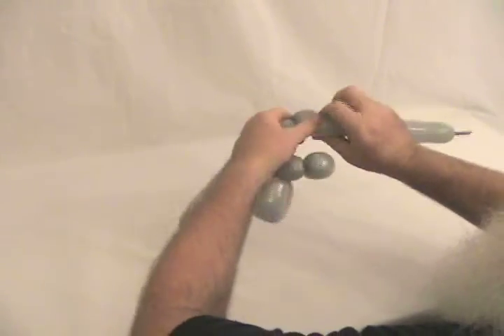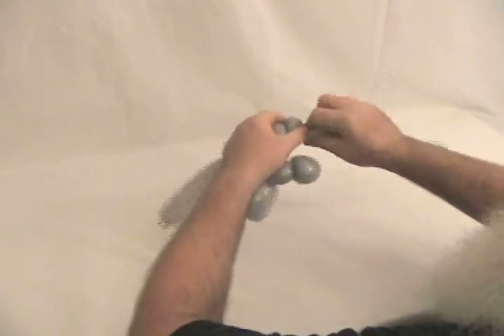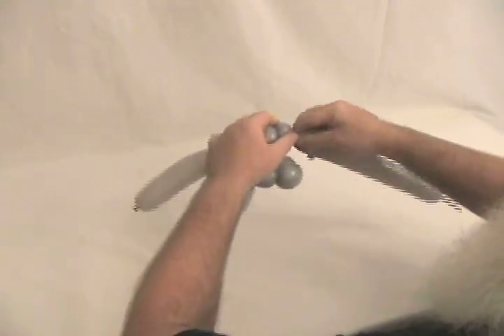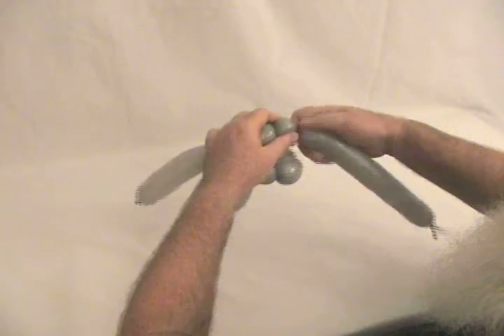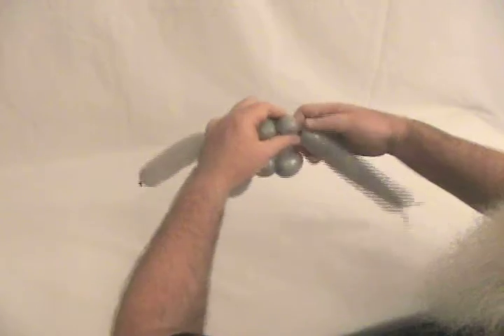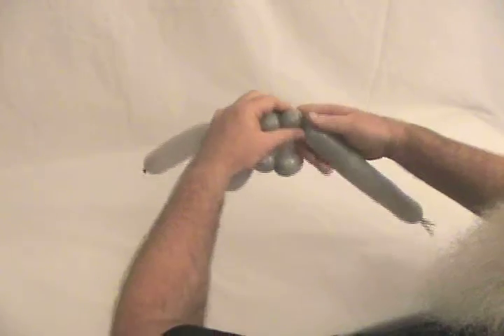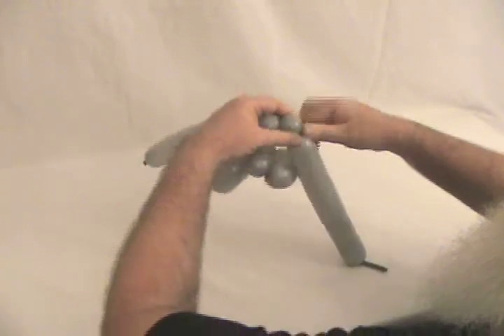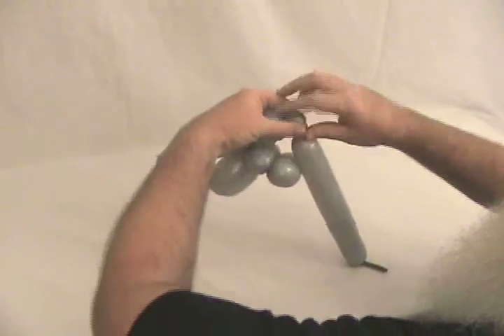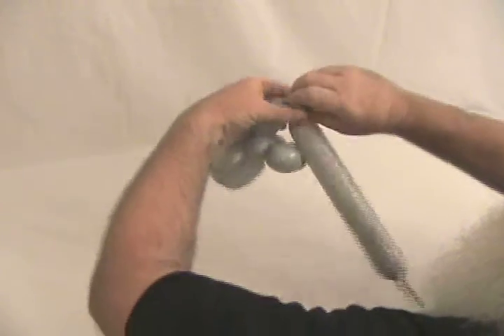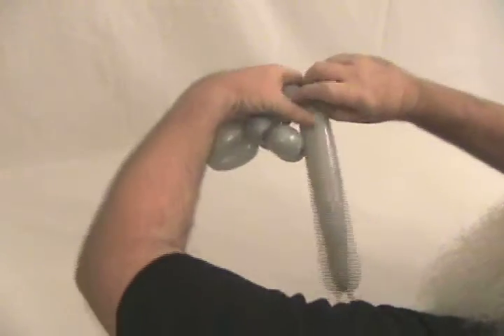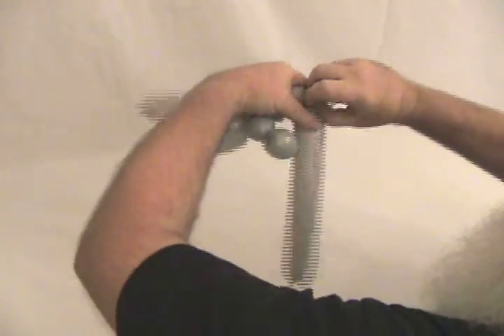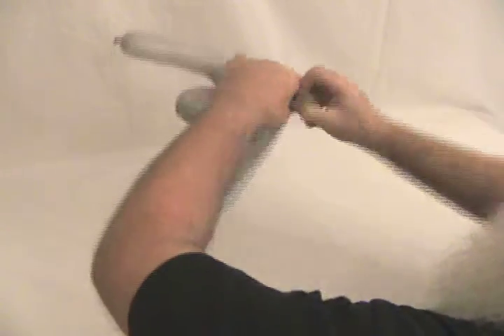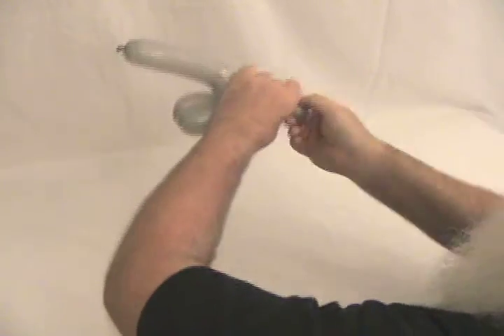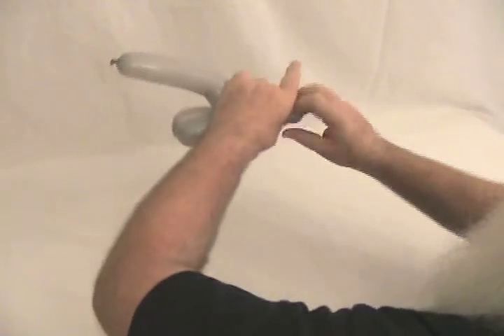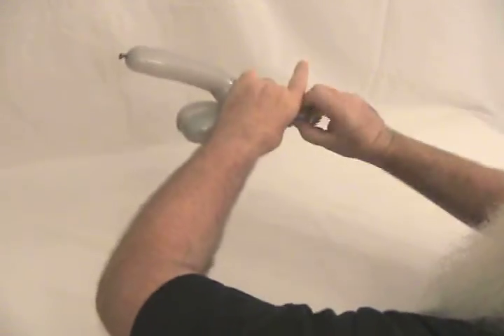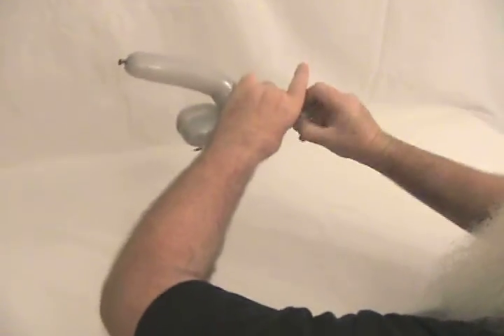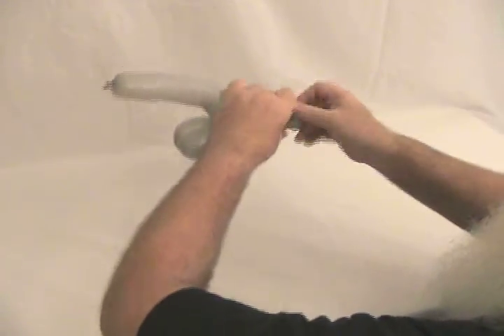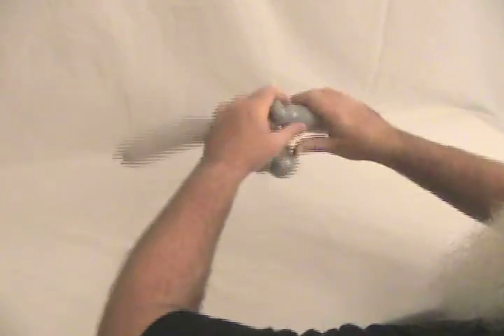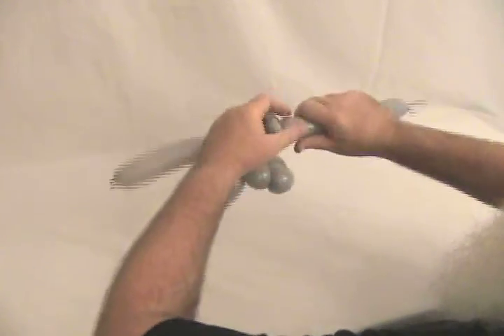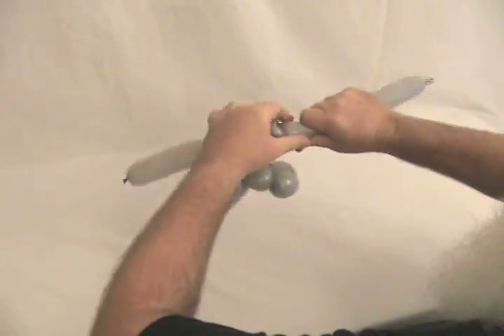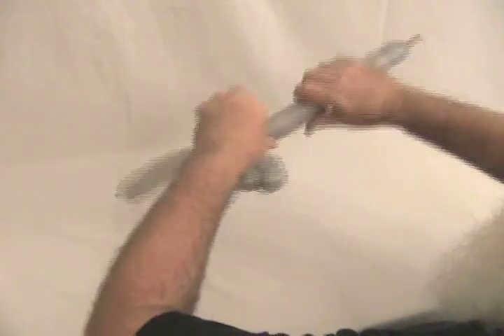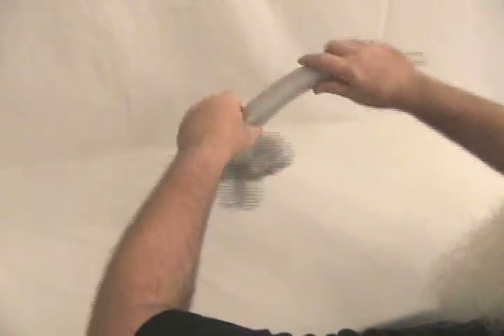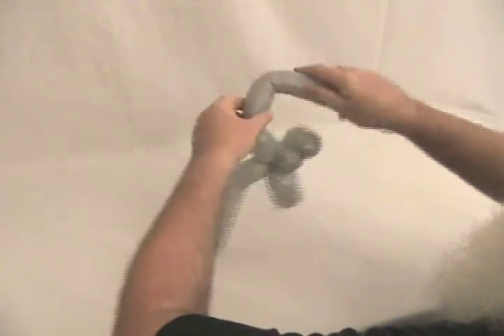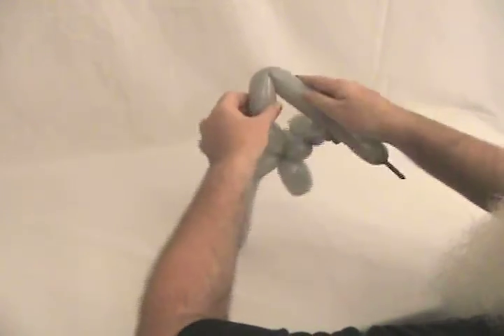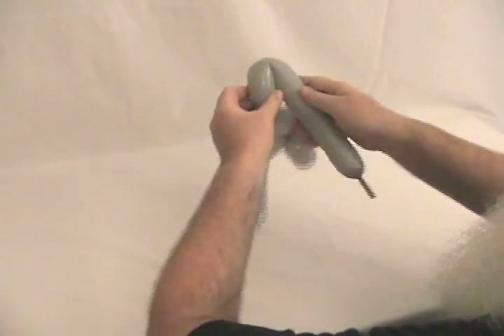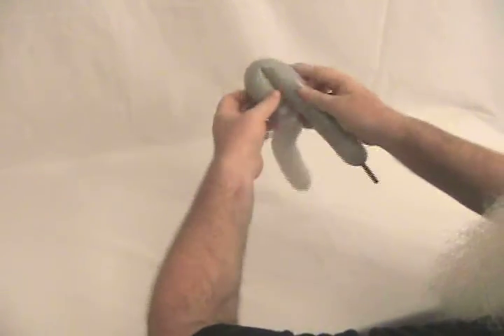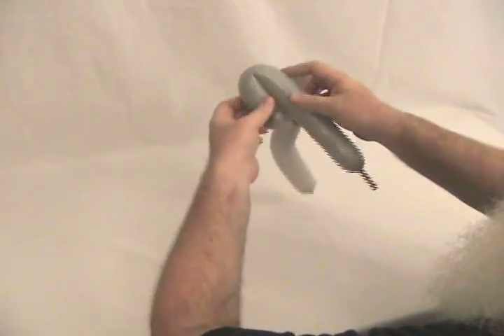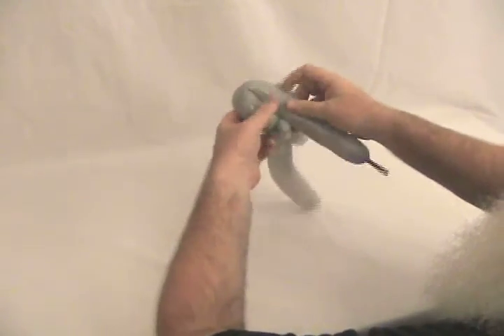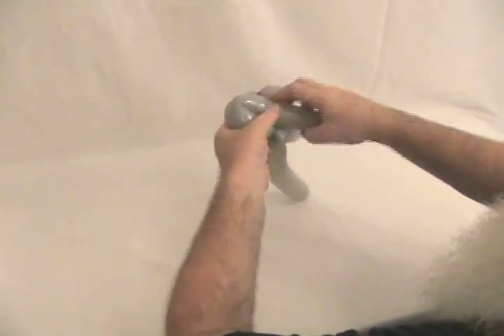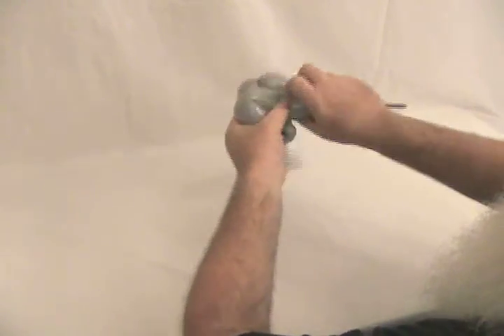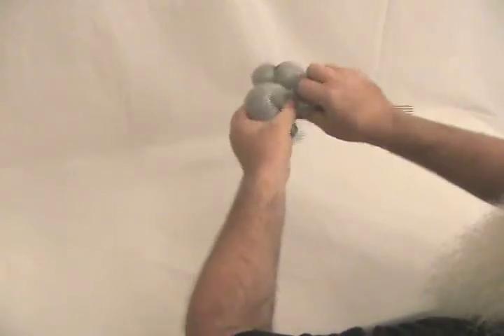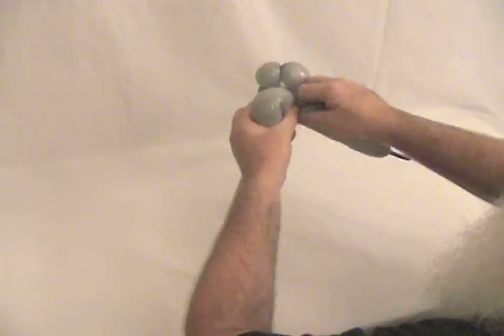Now we're going to make a little small pinch twist. Now for the back wheel, just make a fold twist.